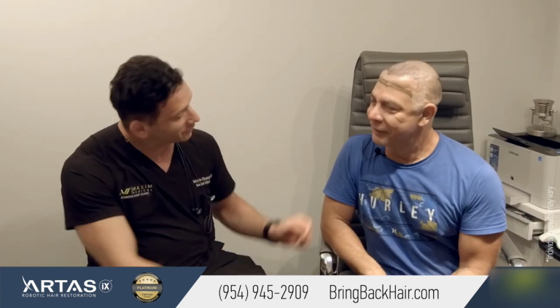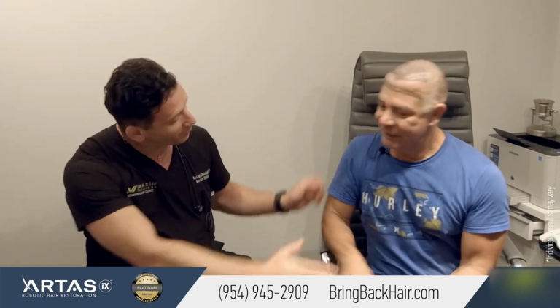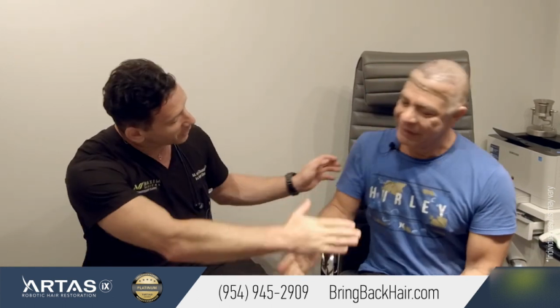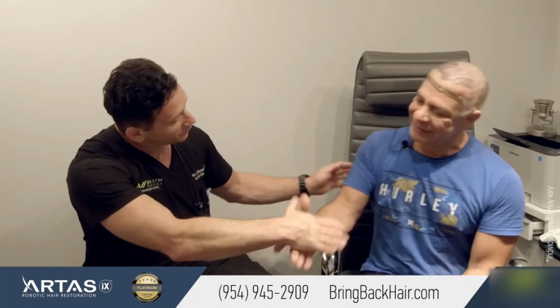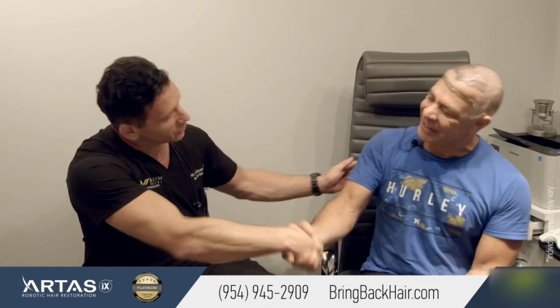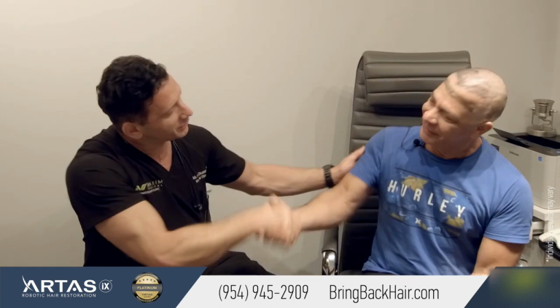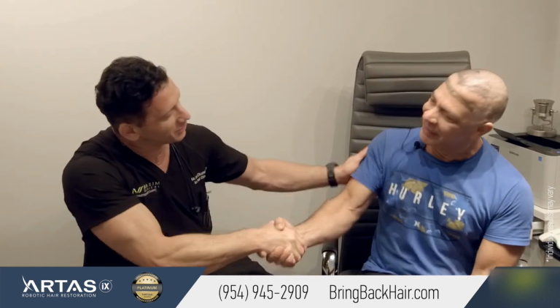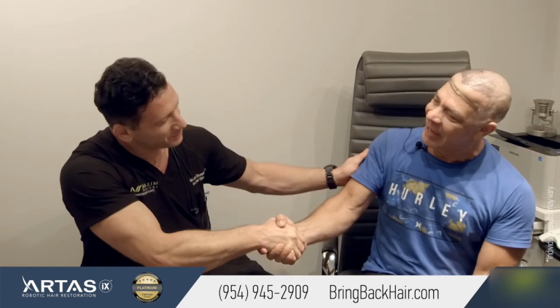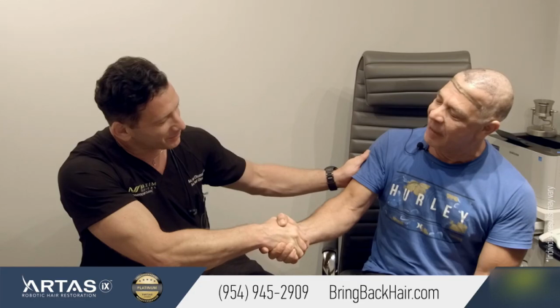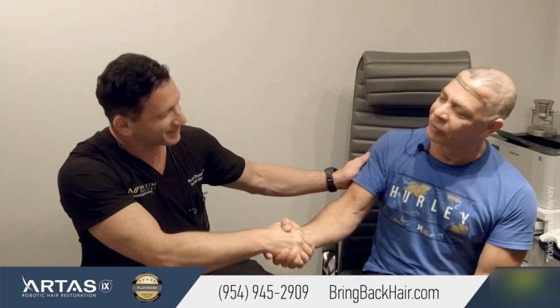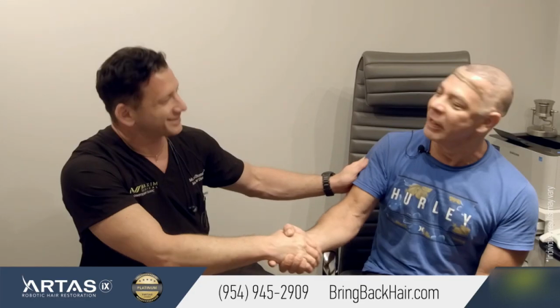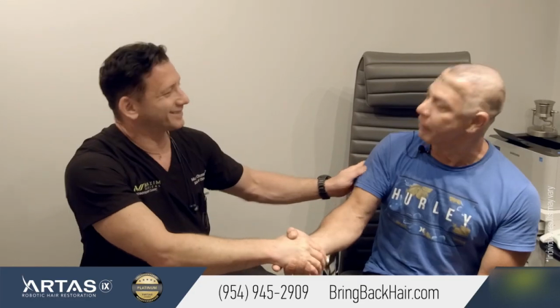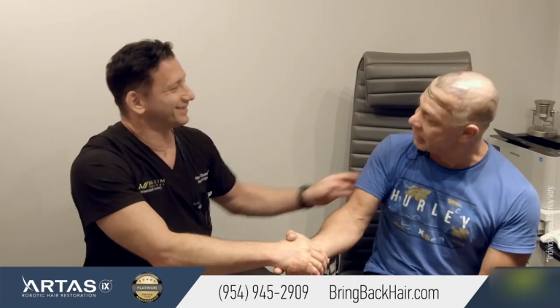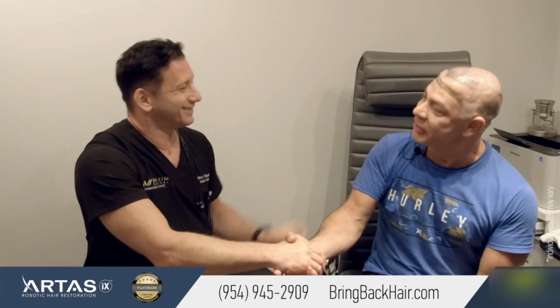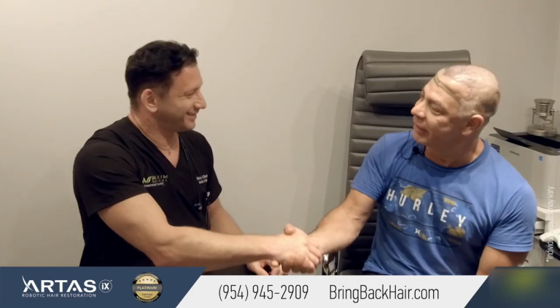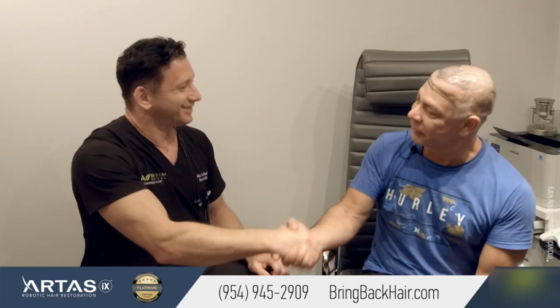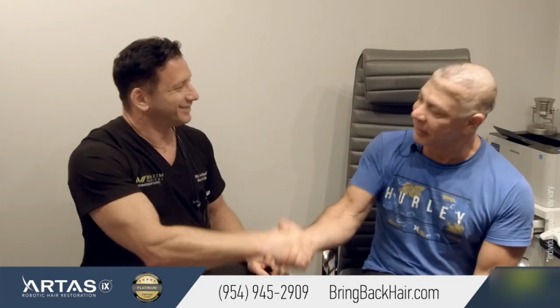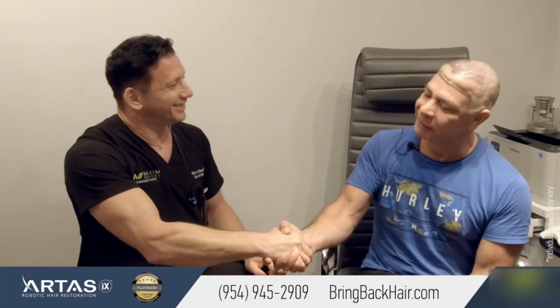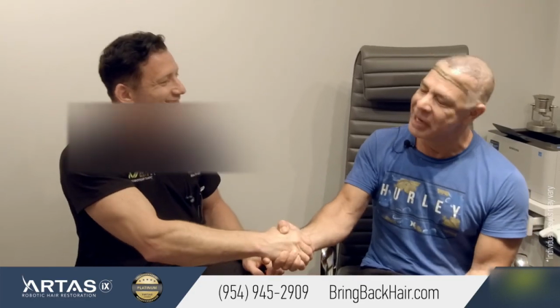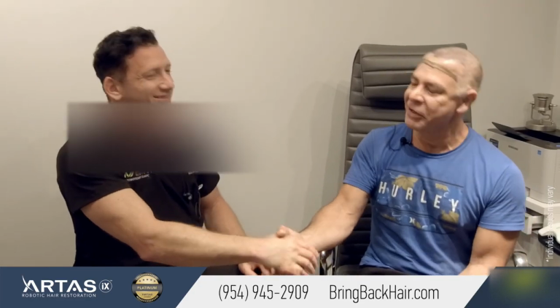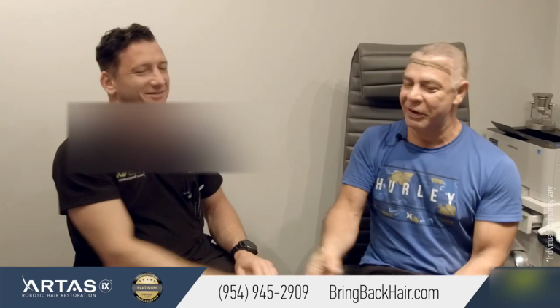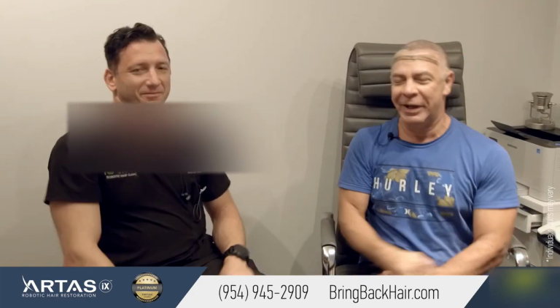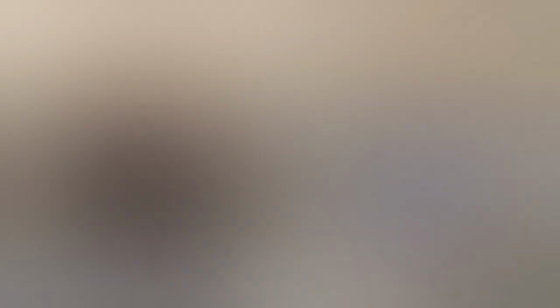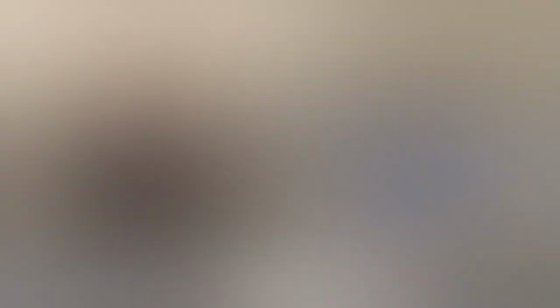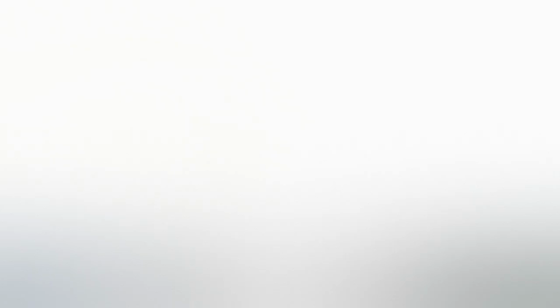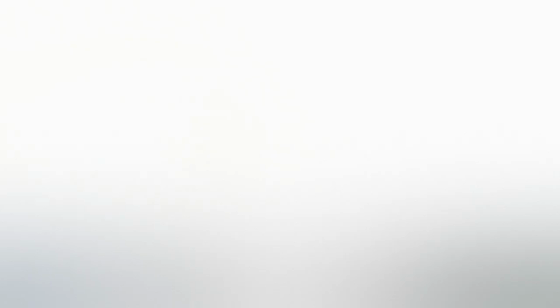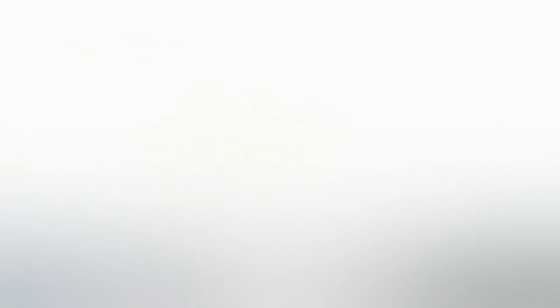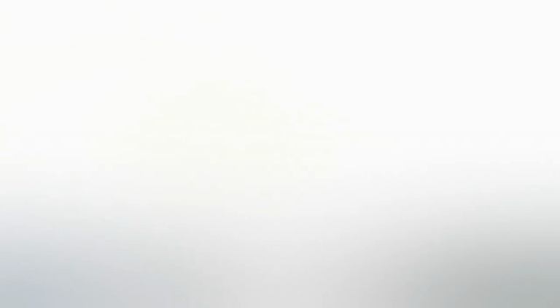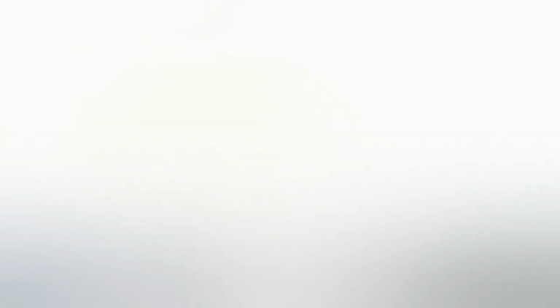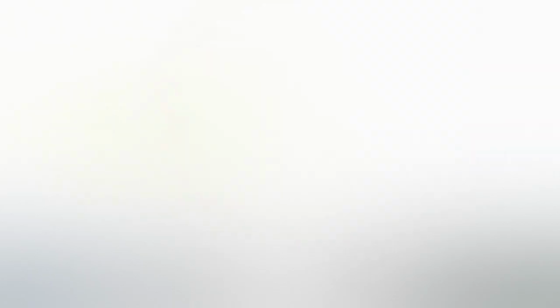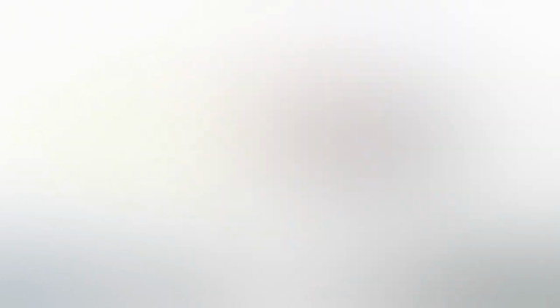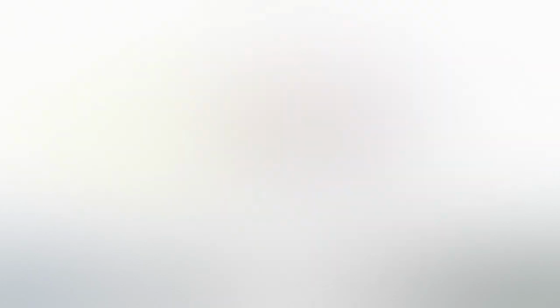Thank you very much for sharing your experience. I truly appreciate your help. Thank you so much.